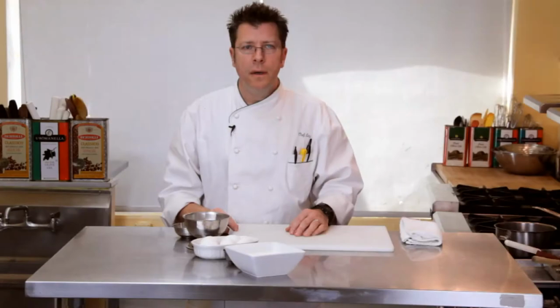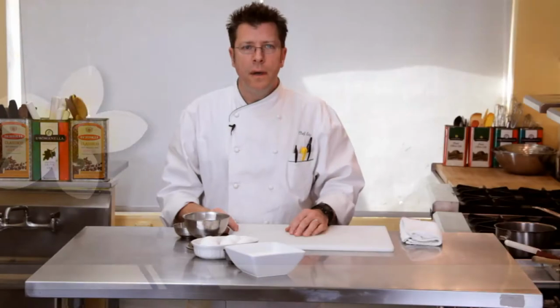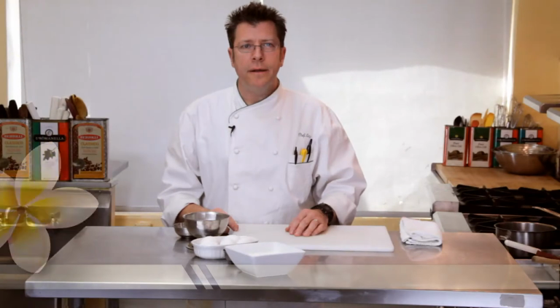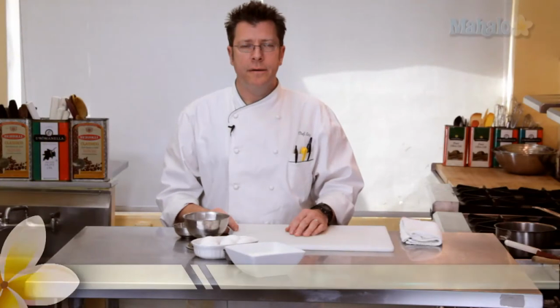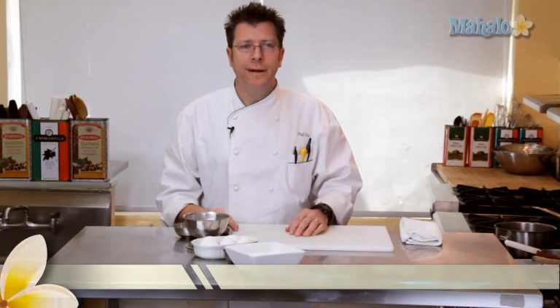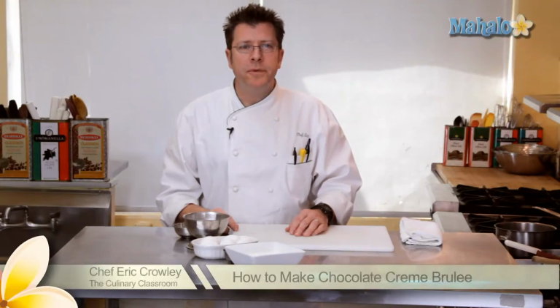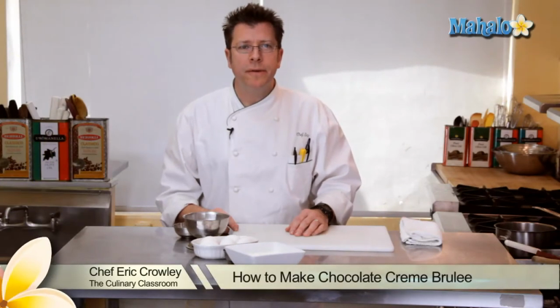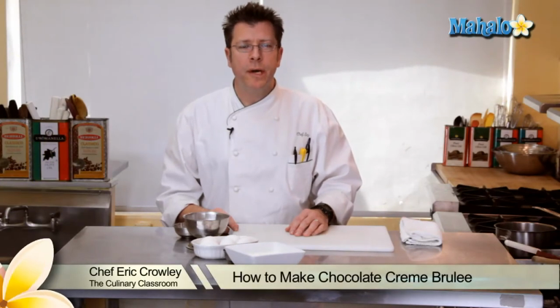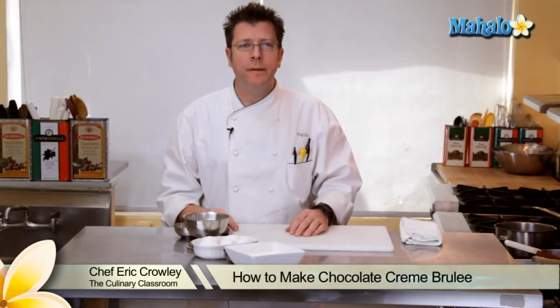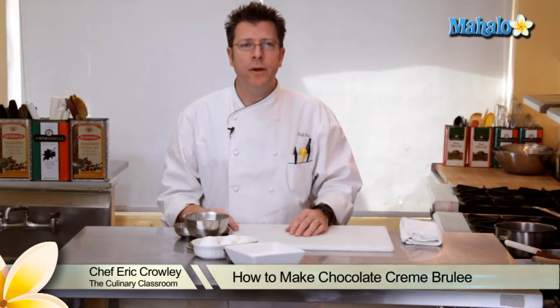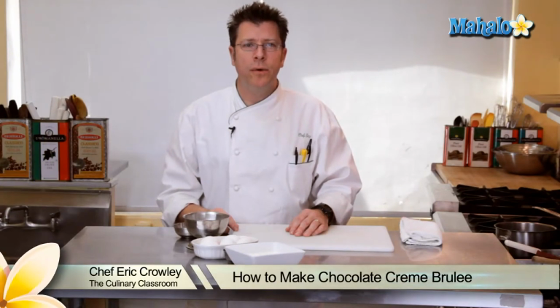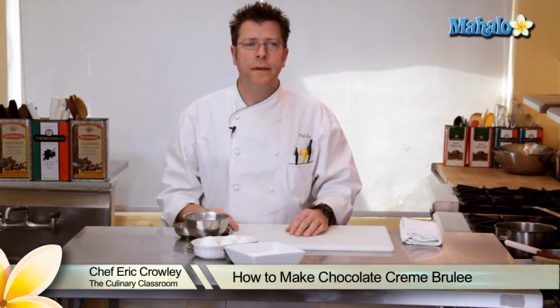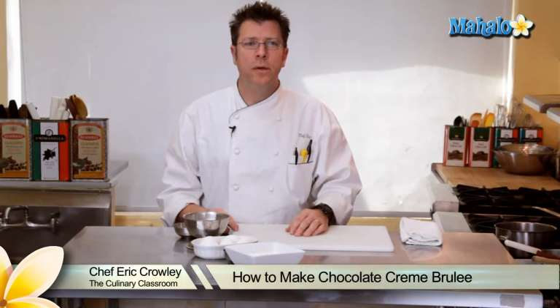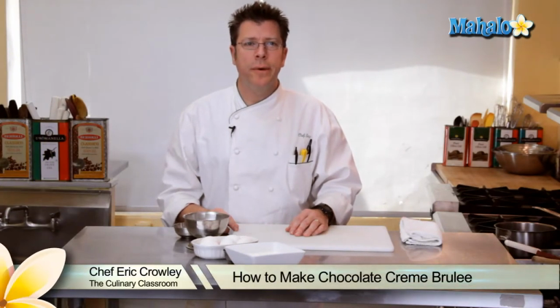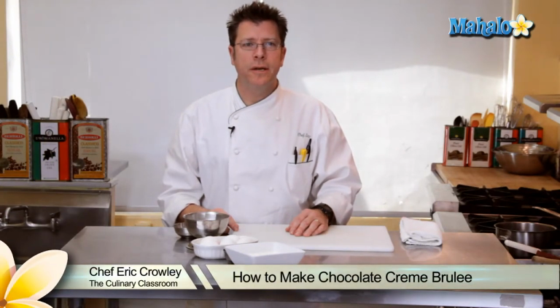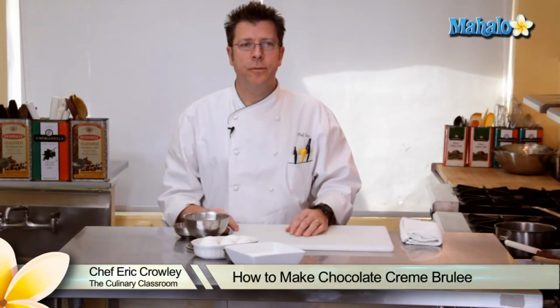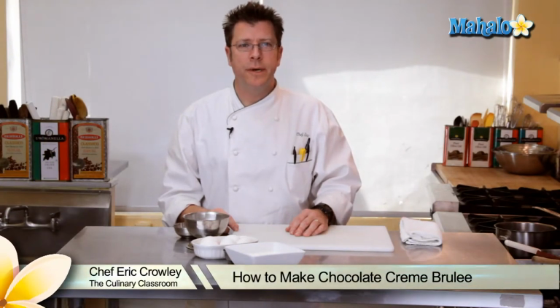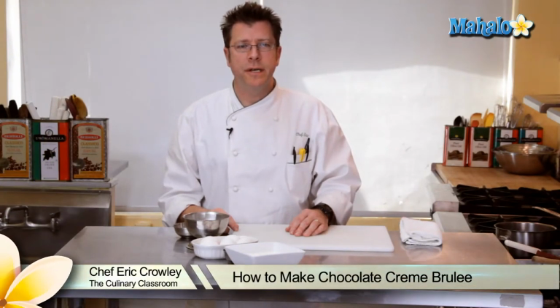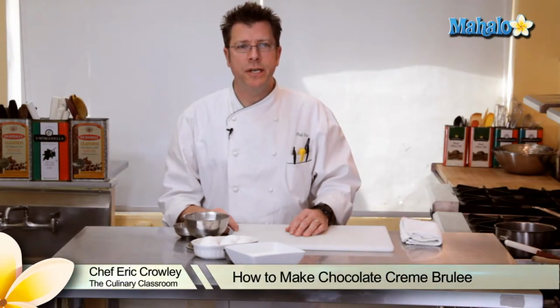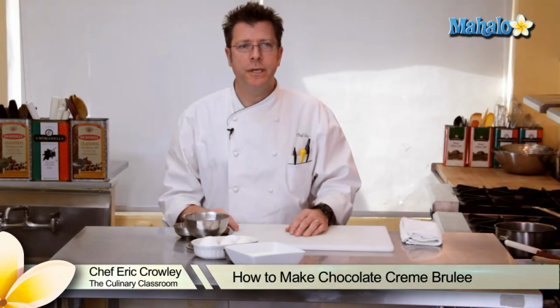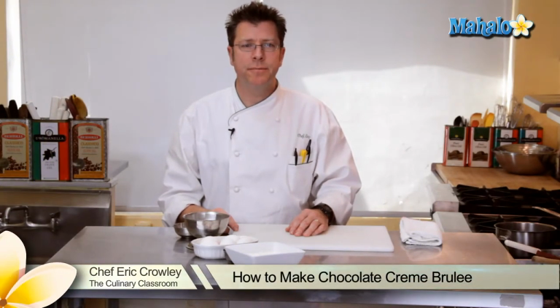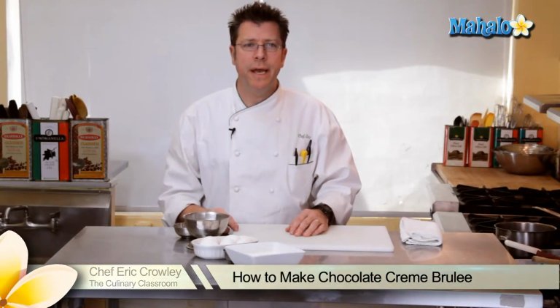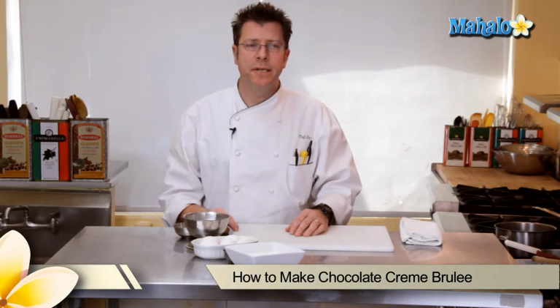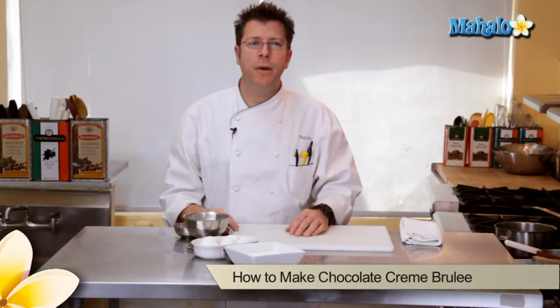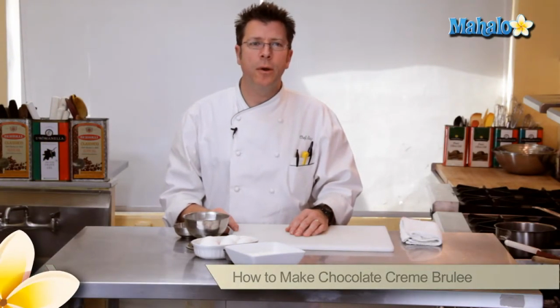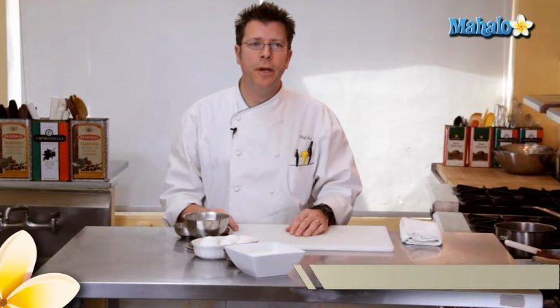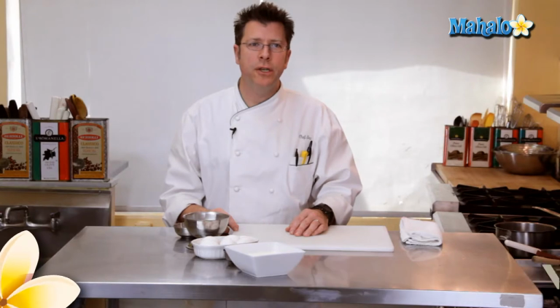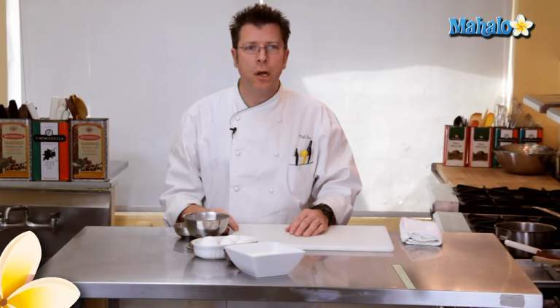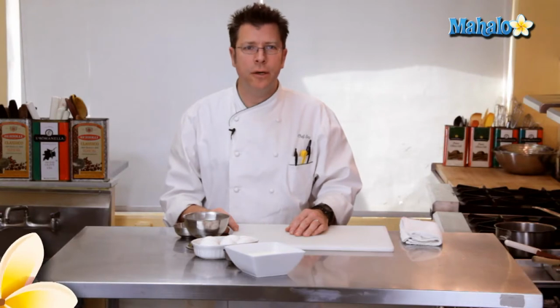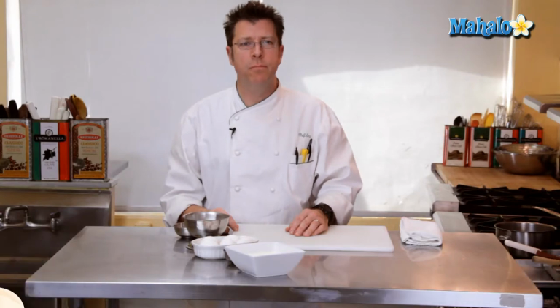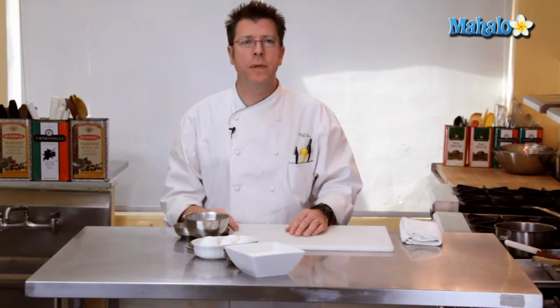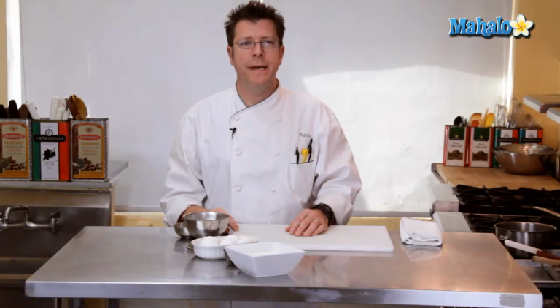Hi there, I'm Chef Eric Crowley, owner of the Culinary Classroom in West Los Angeles, and today we are going to make chocolate creme brulee.